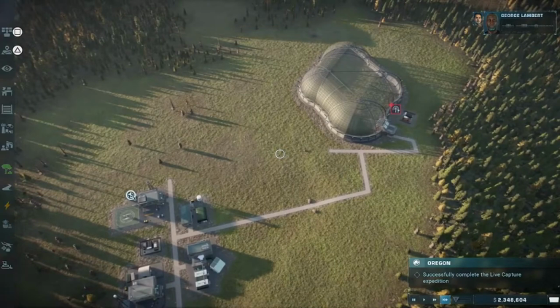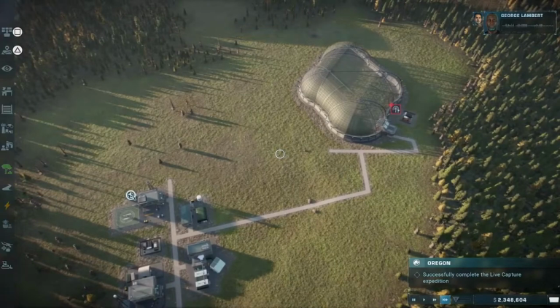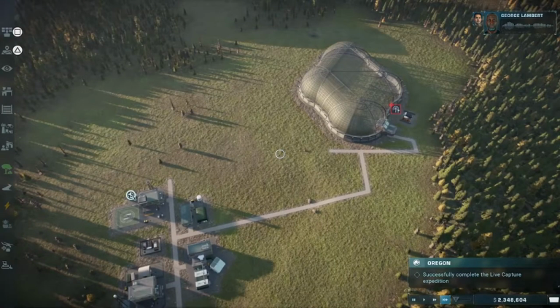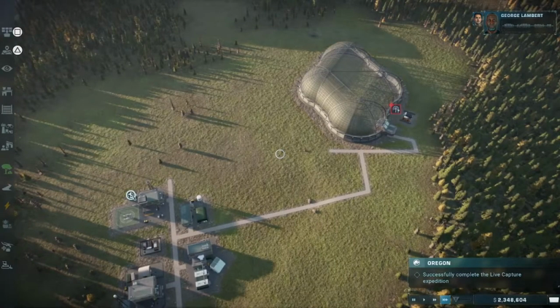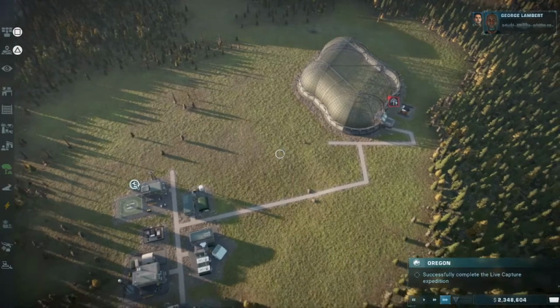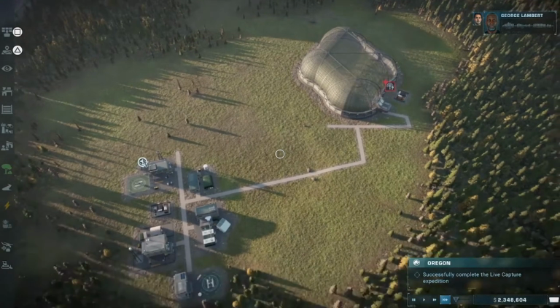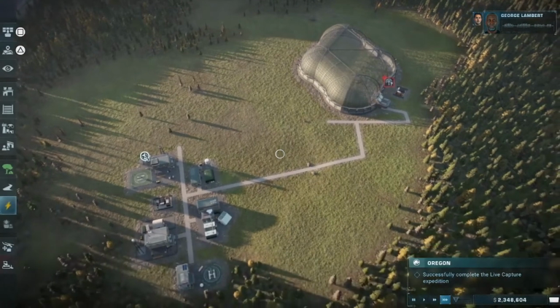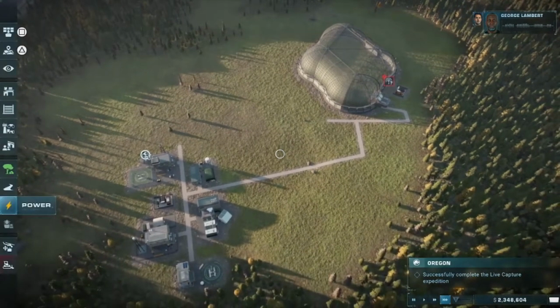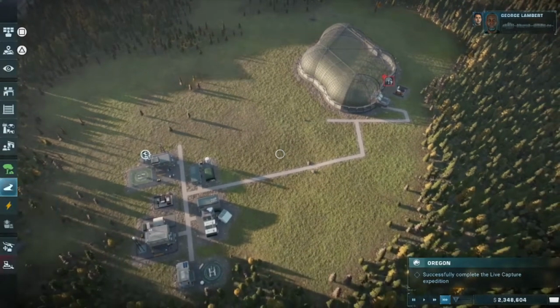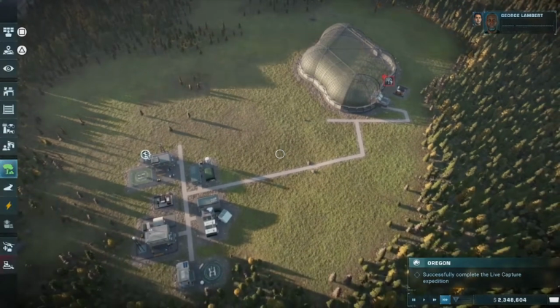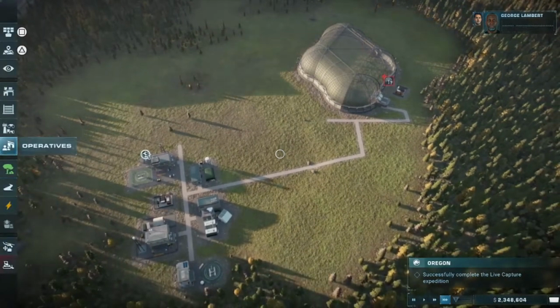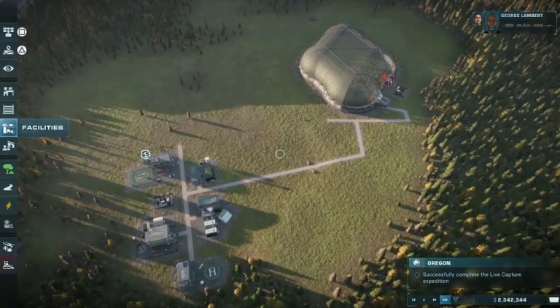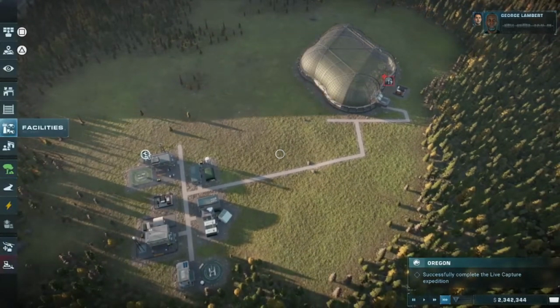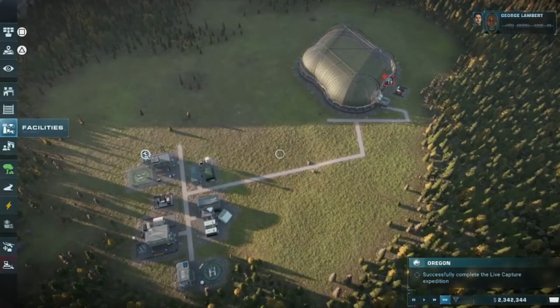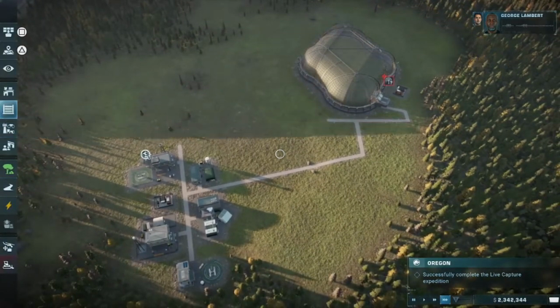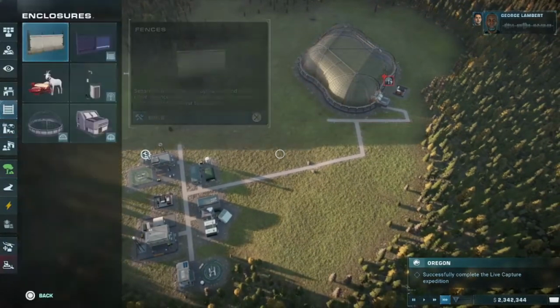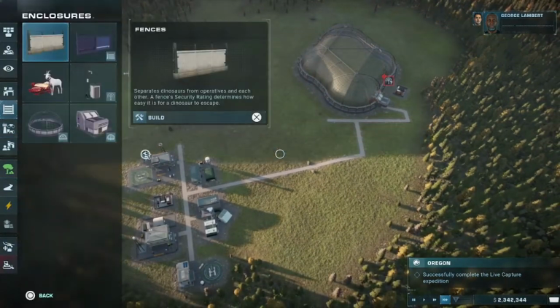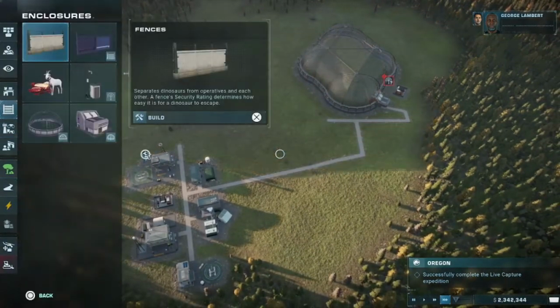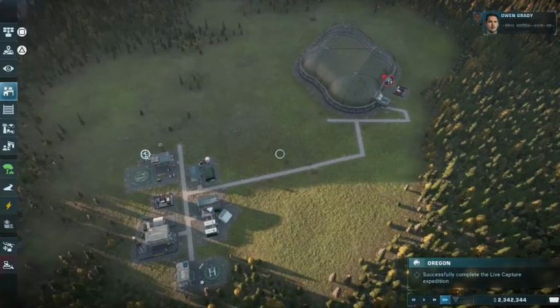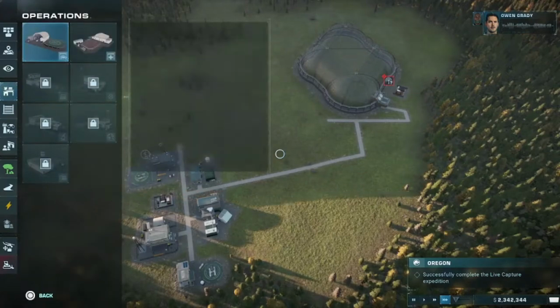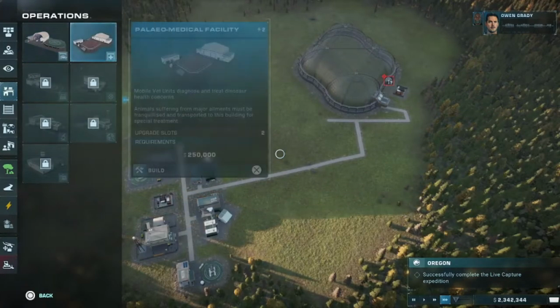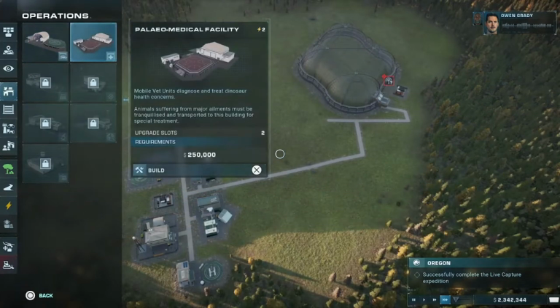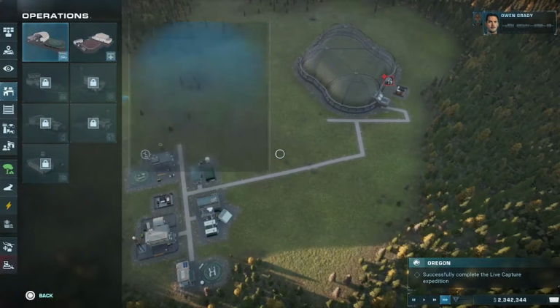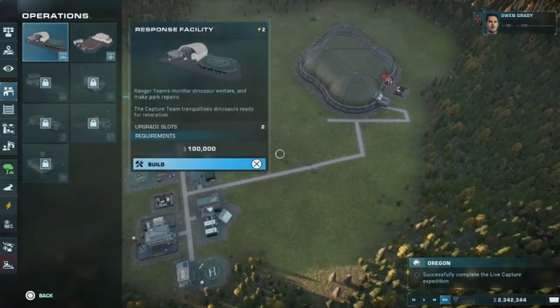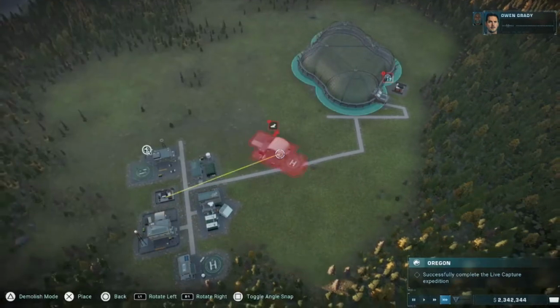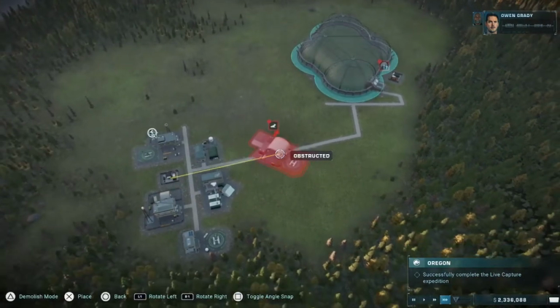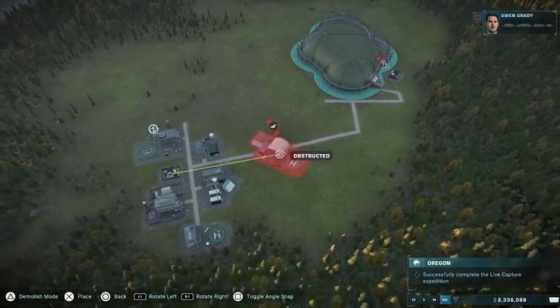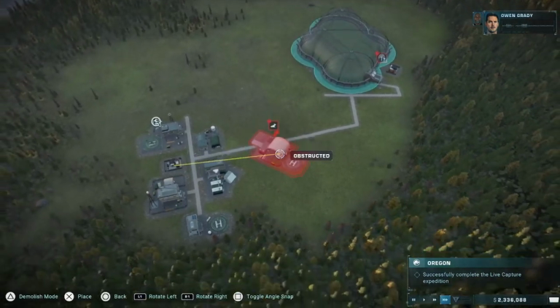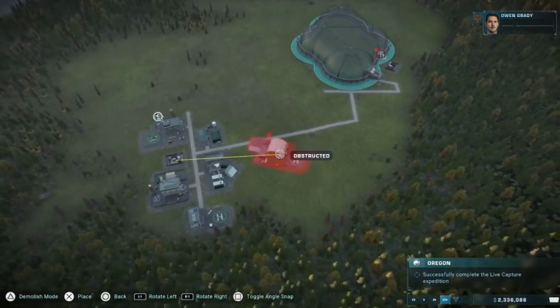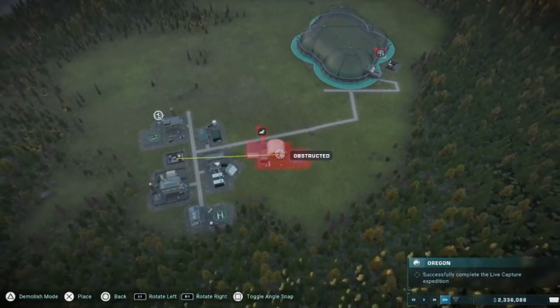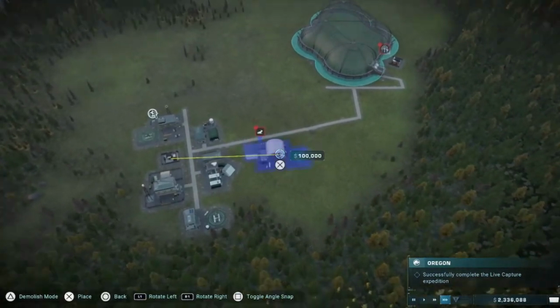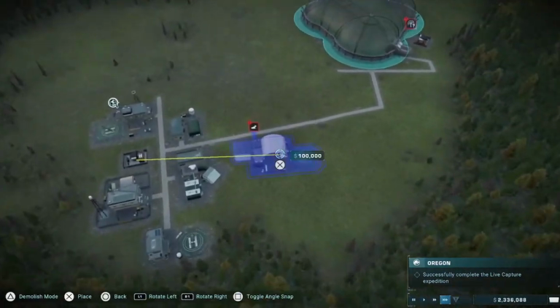These creatures can cover a lot of ground from here, so we should snap to it. Let's drop a response facility — let's just quickly drop one of these down.